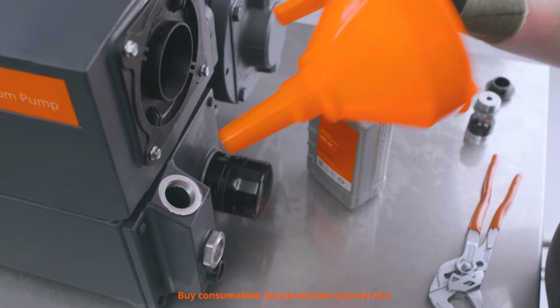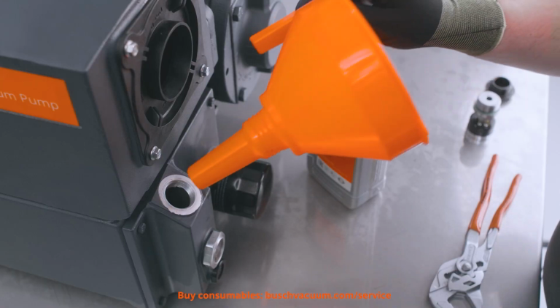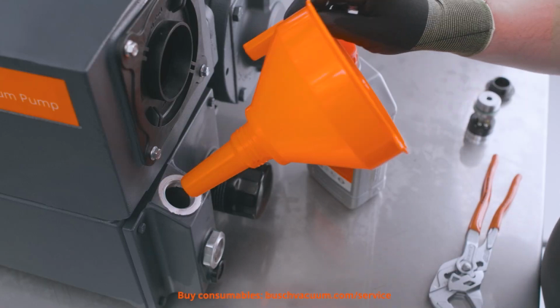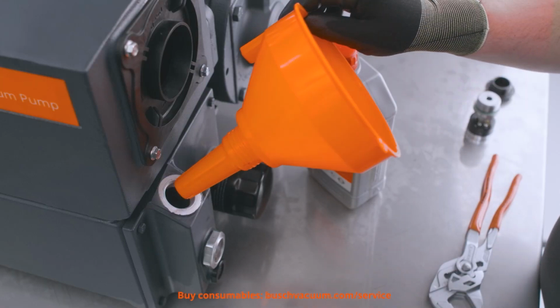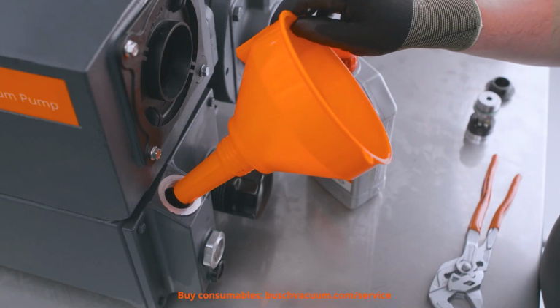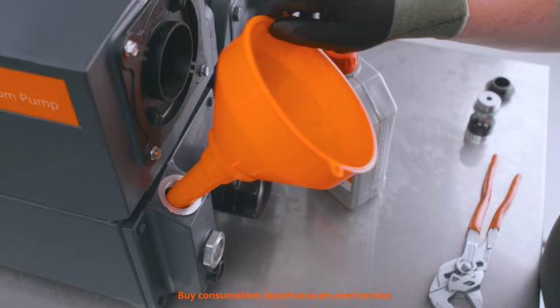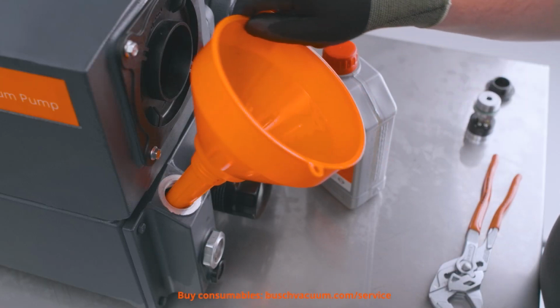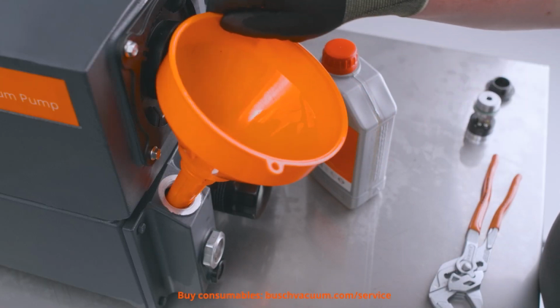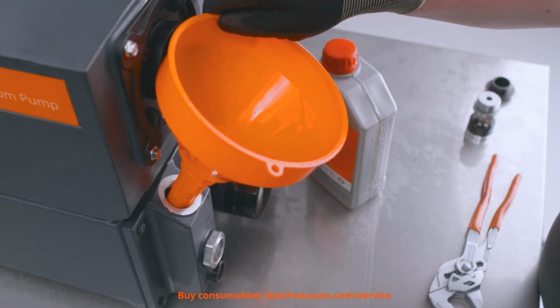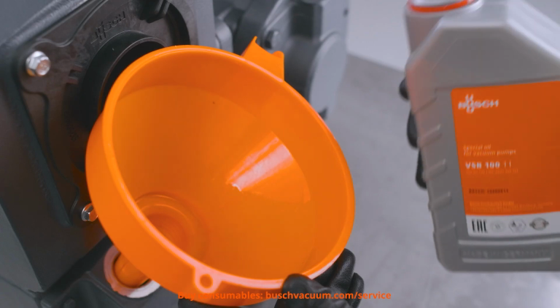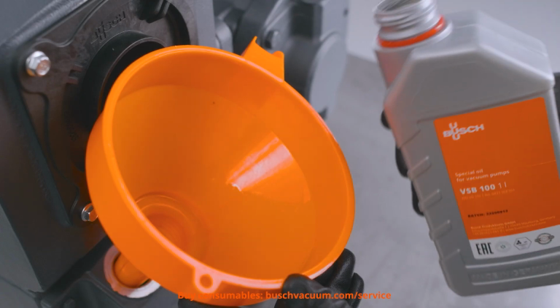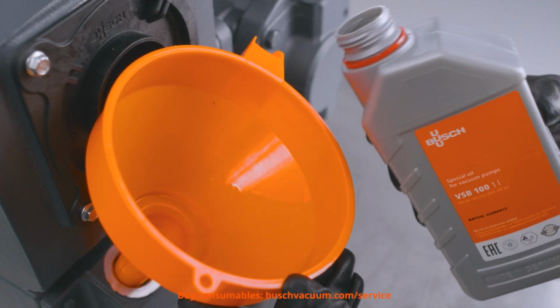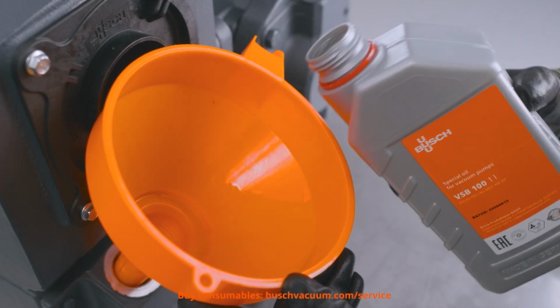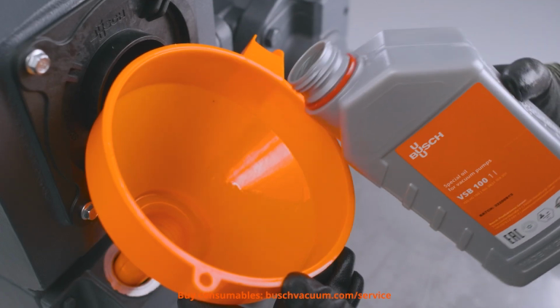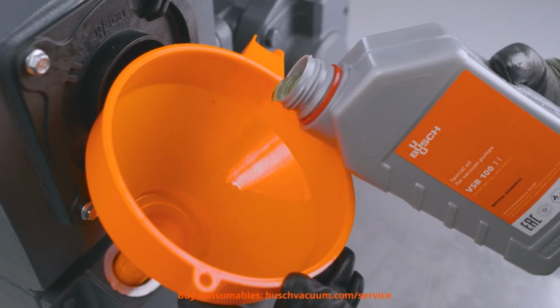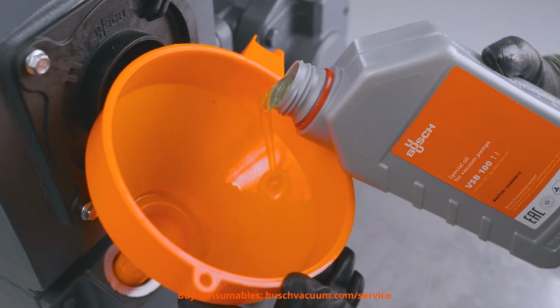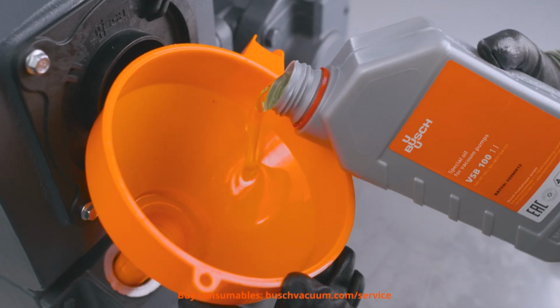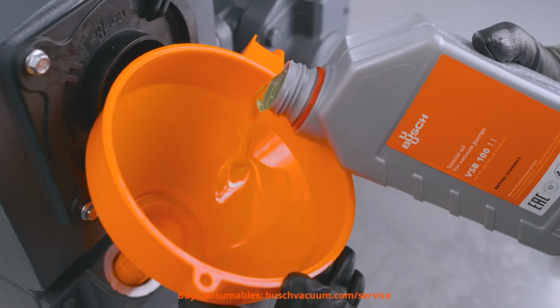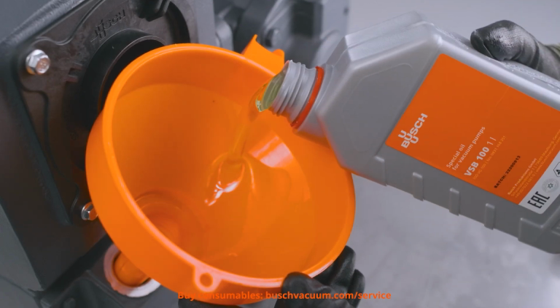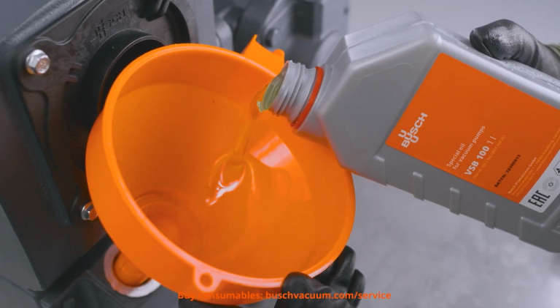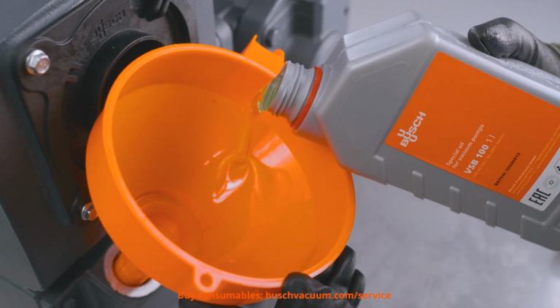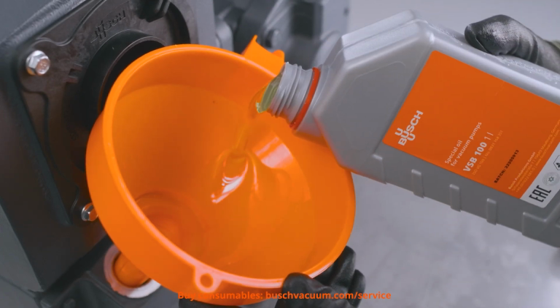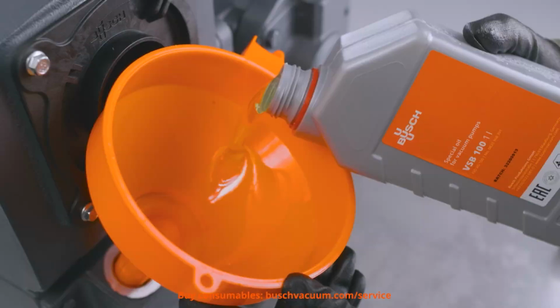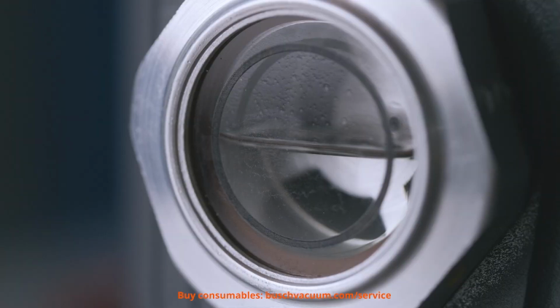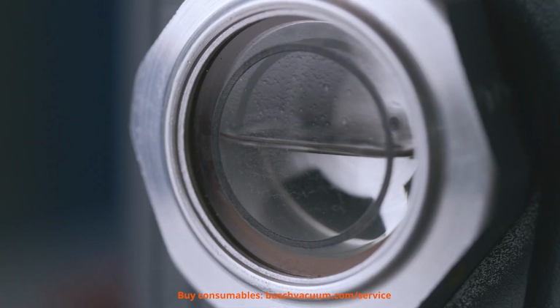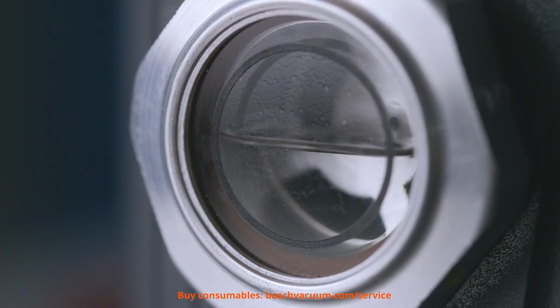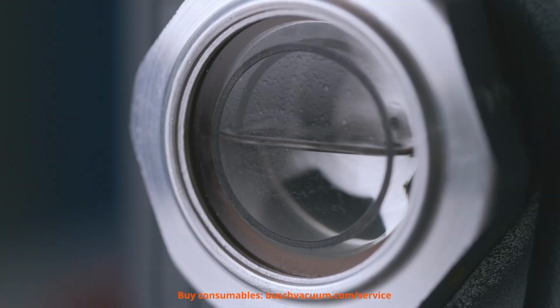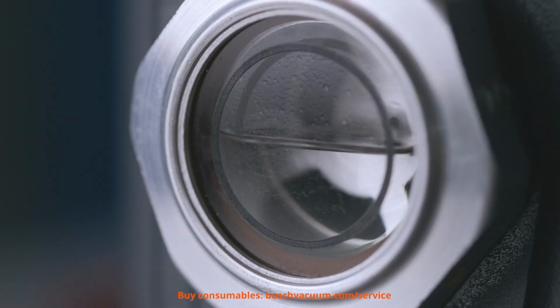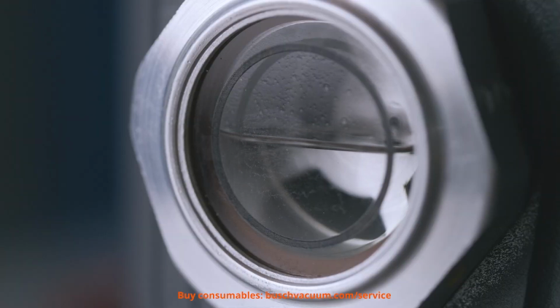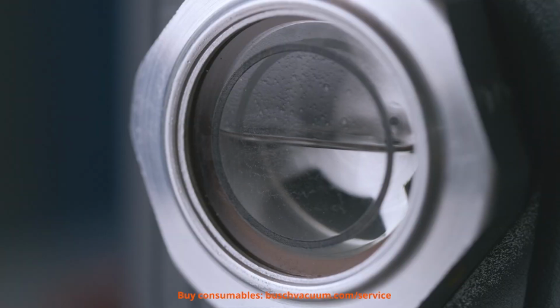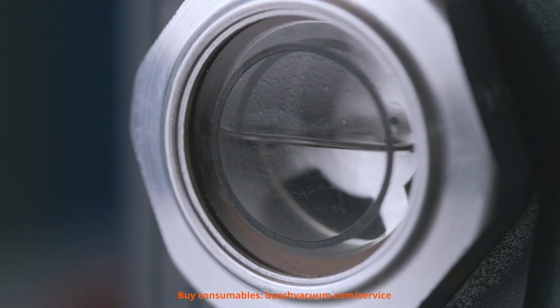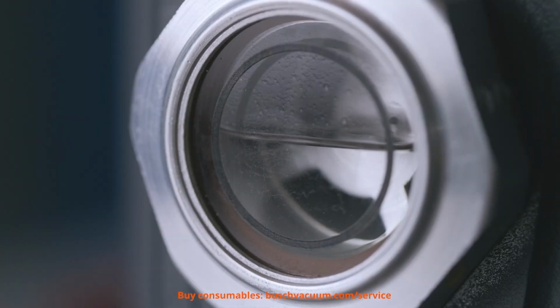Finally, we can fill in the new oil, up to the maximum level.